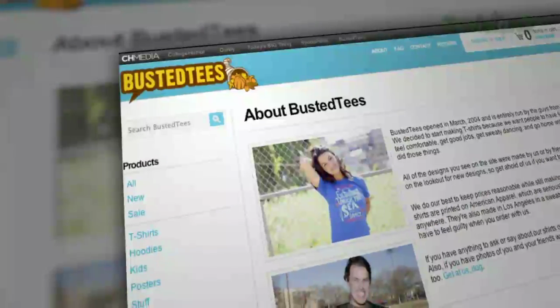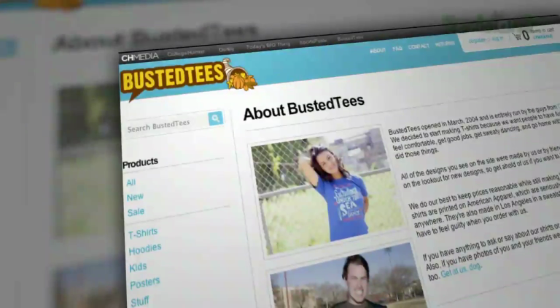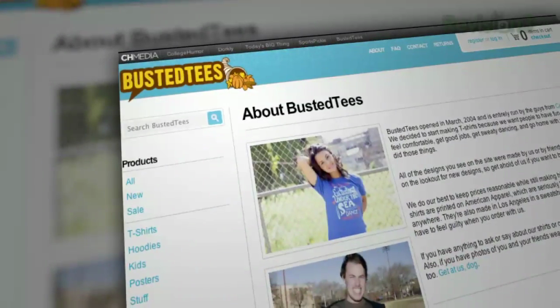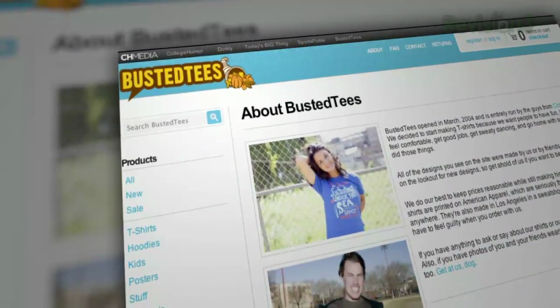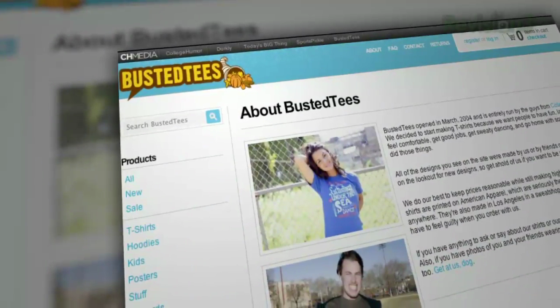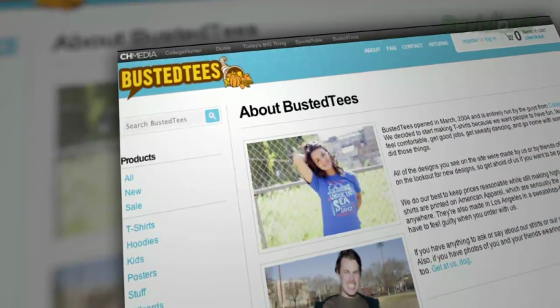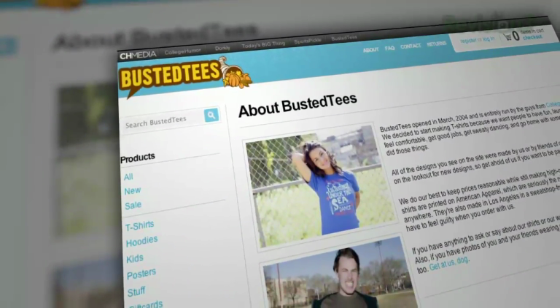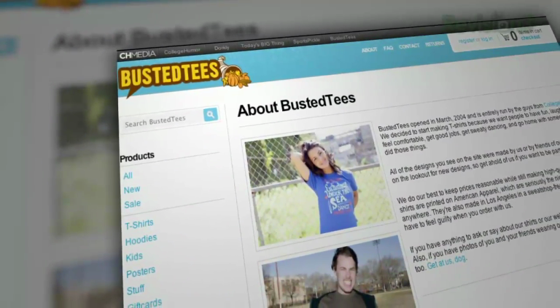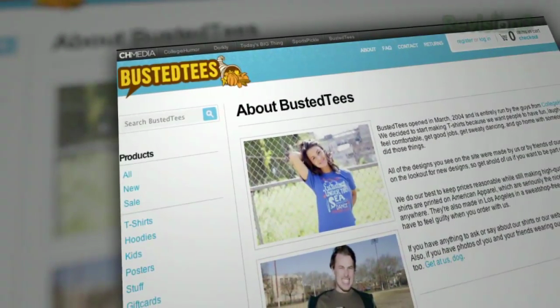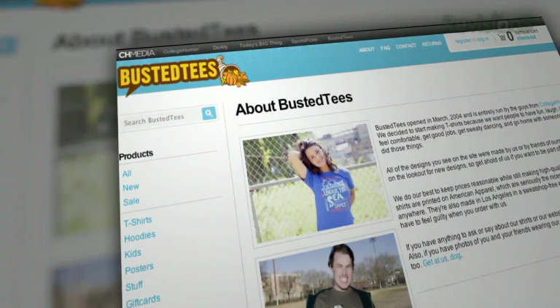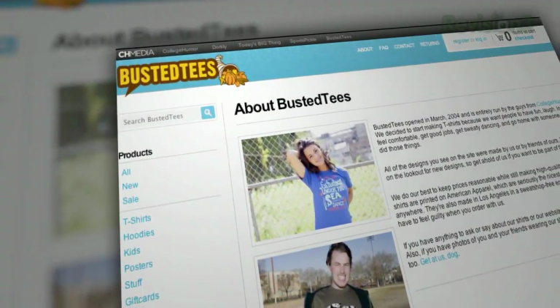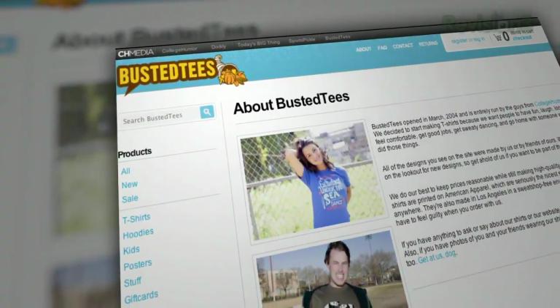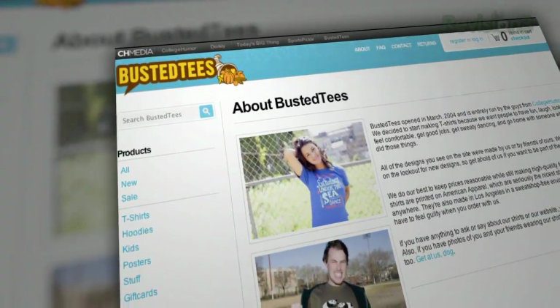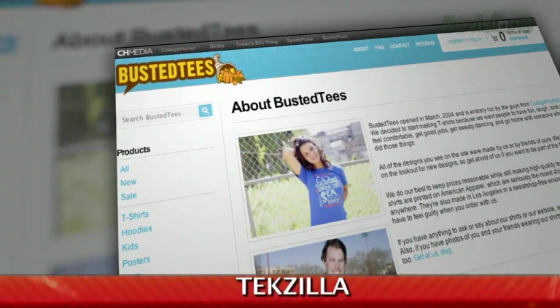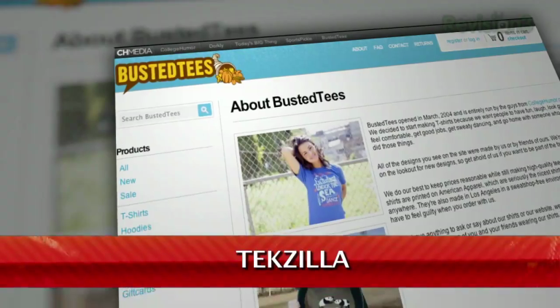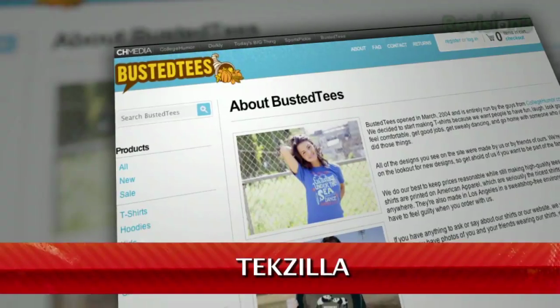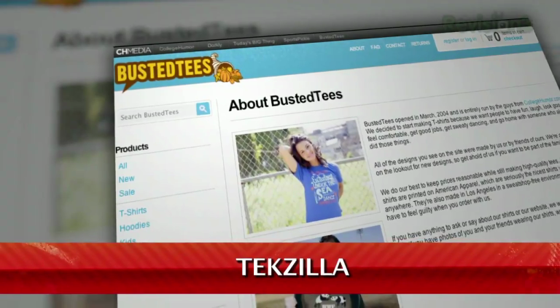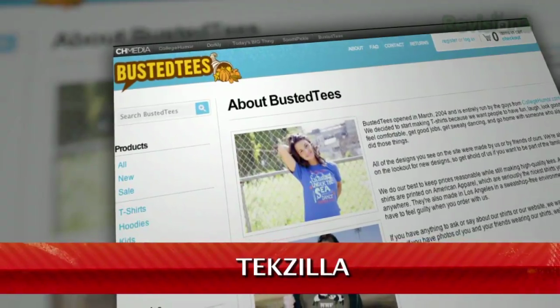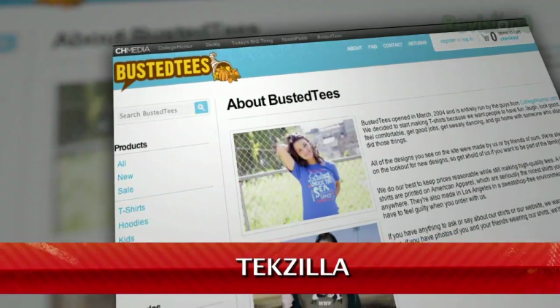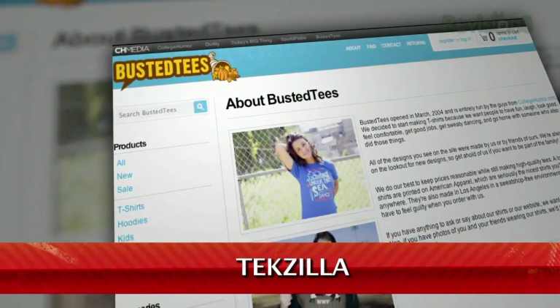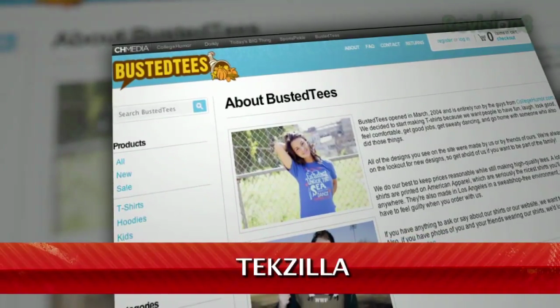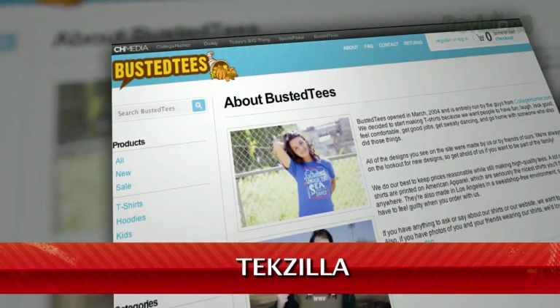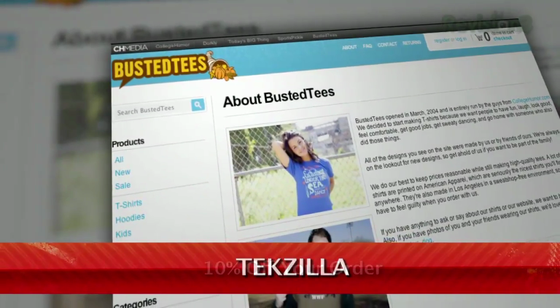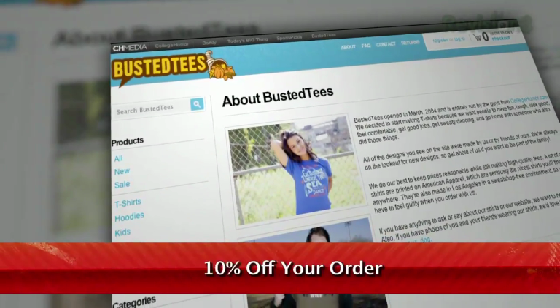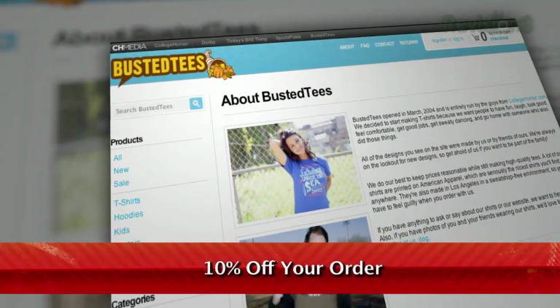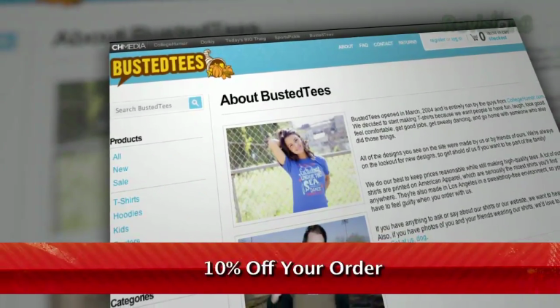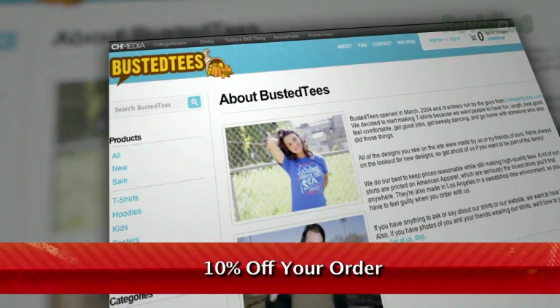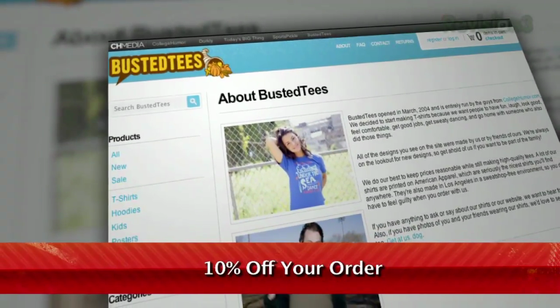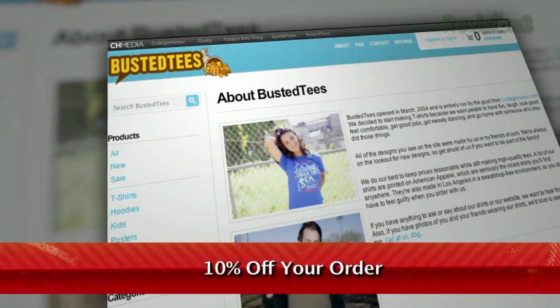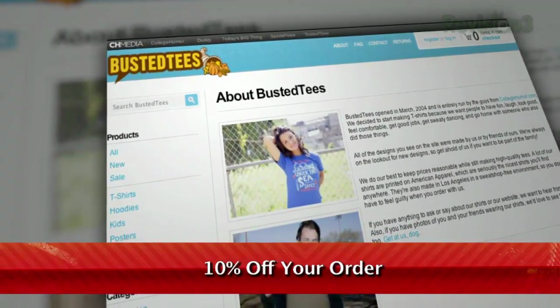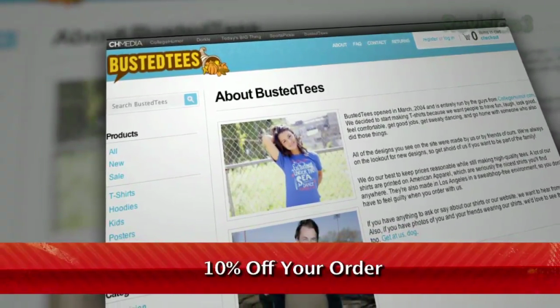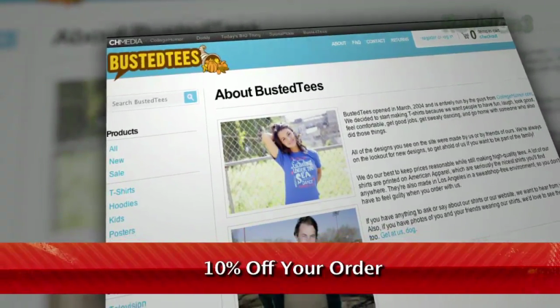Your bizarre, hilarious dreams. Enter the promo code TEXILLA and receive 10% off your order.